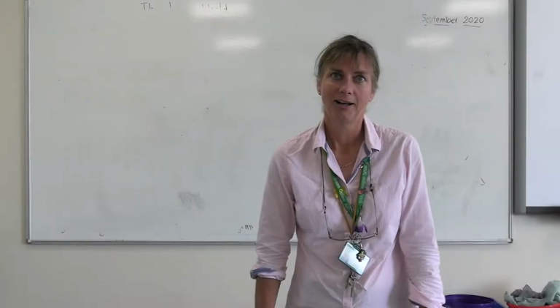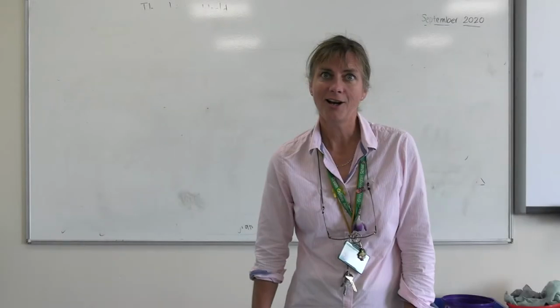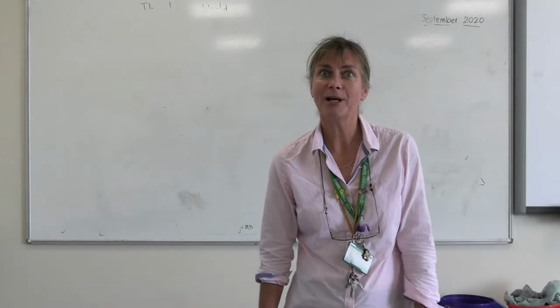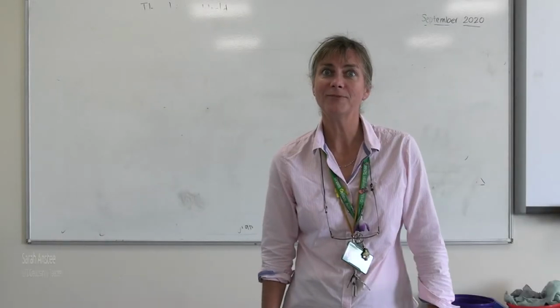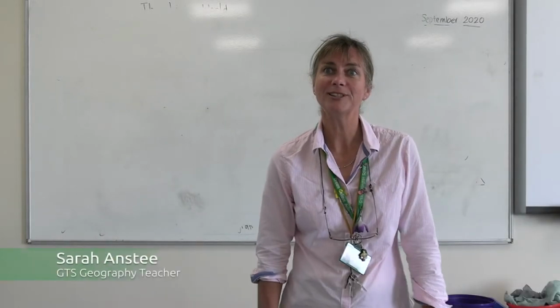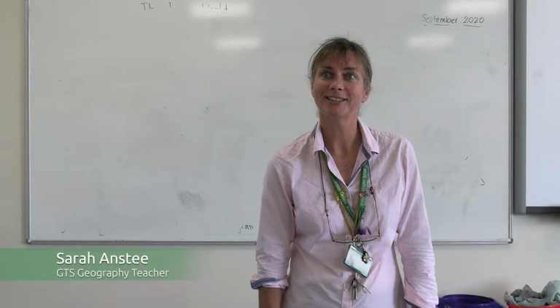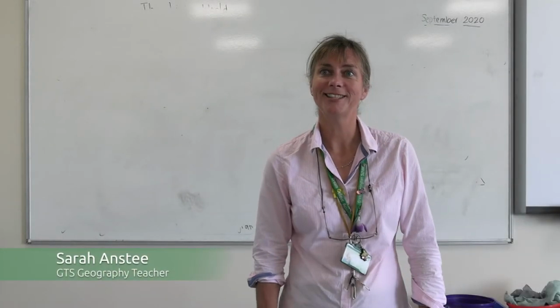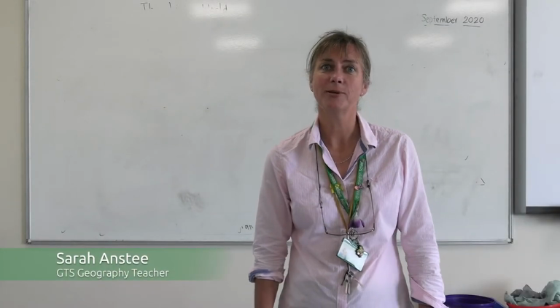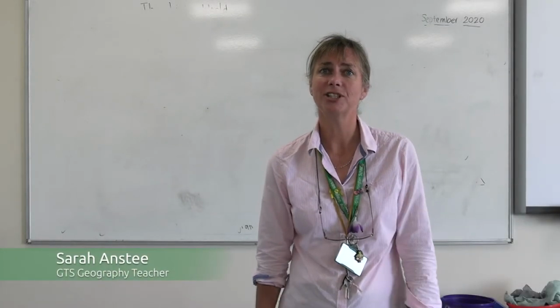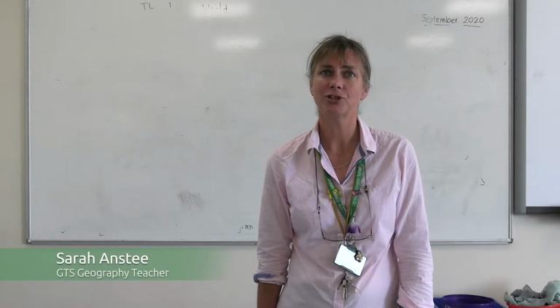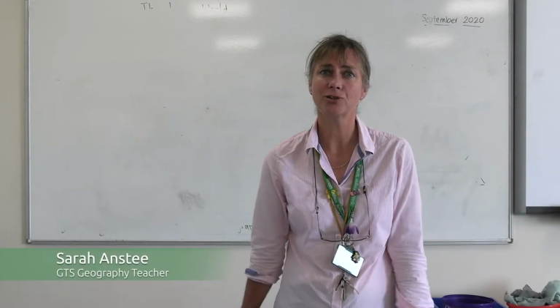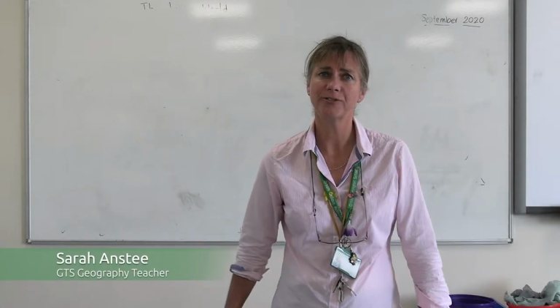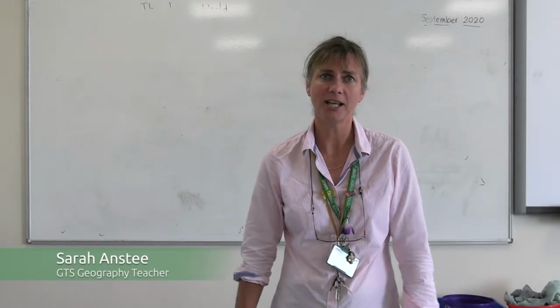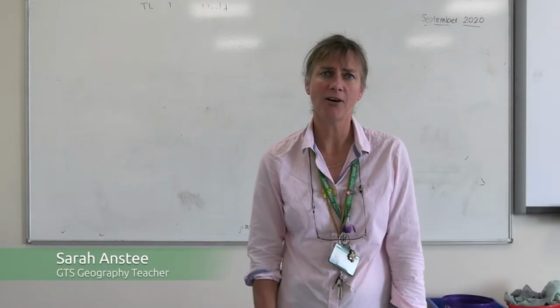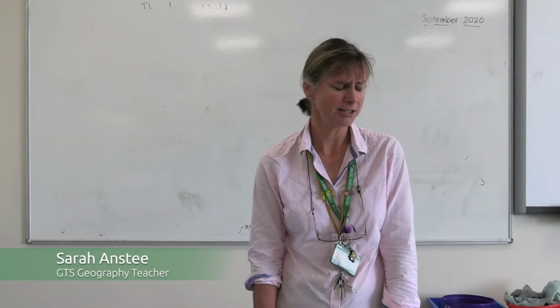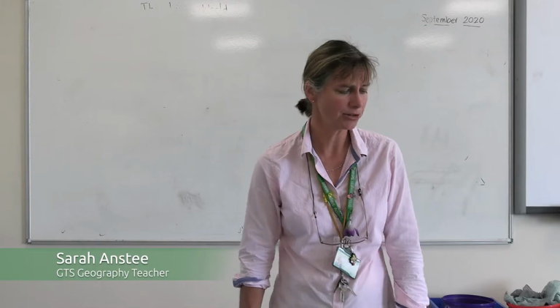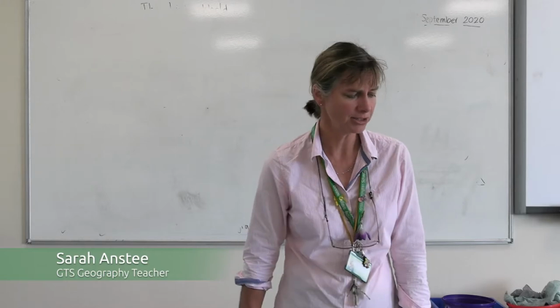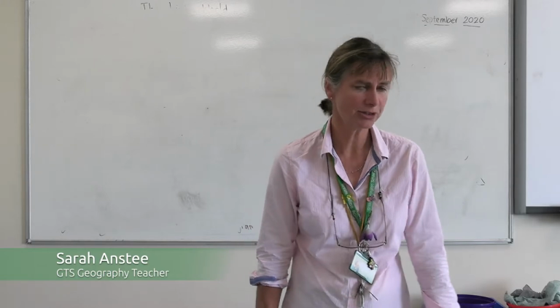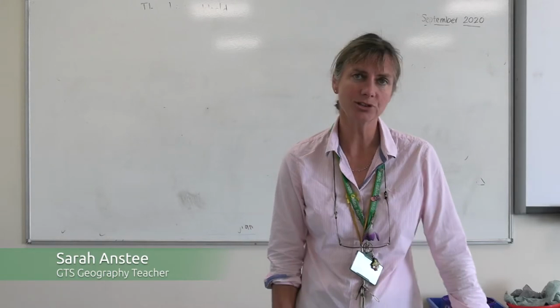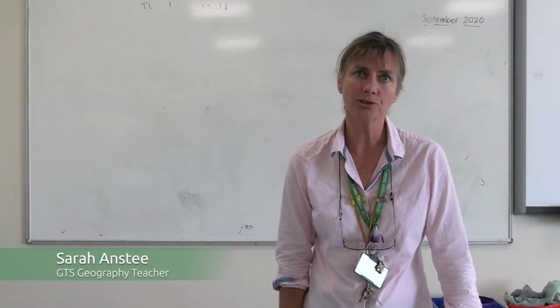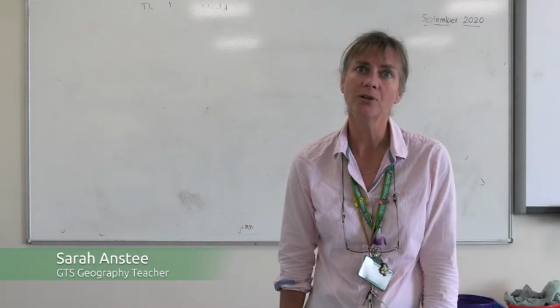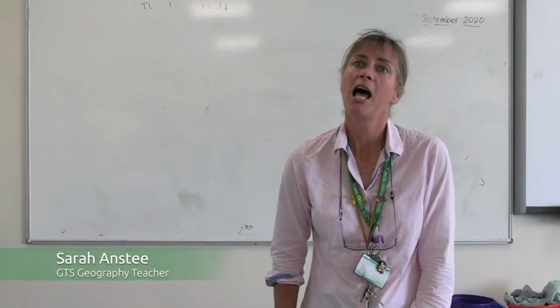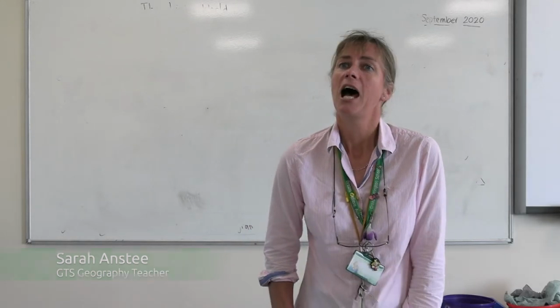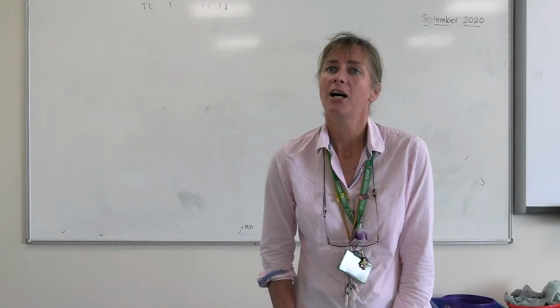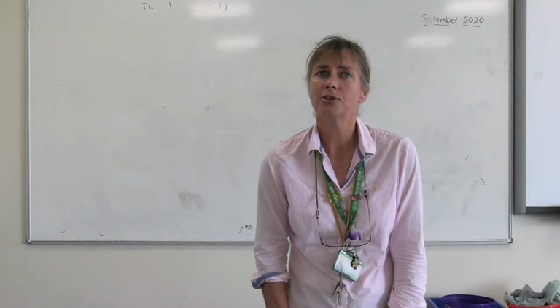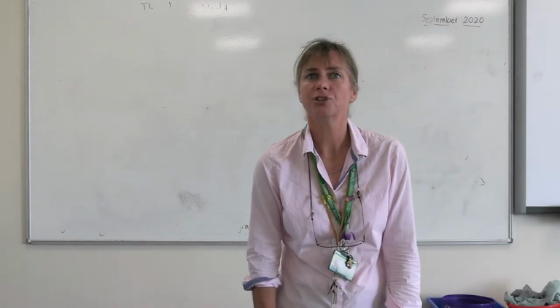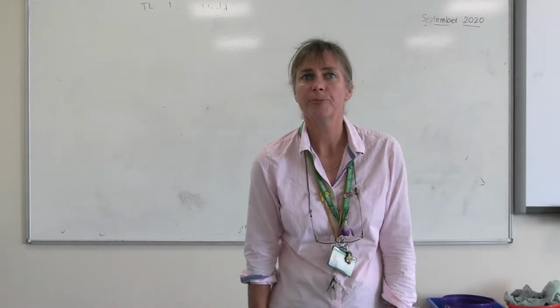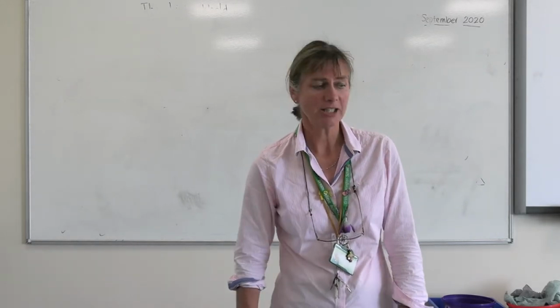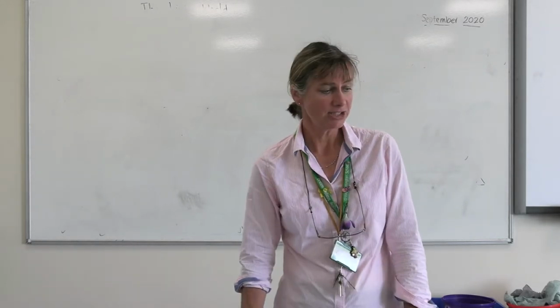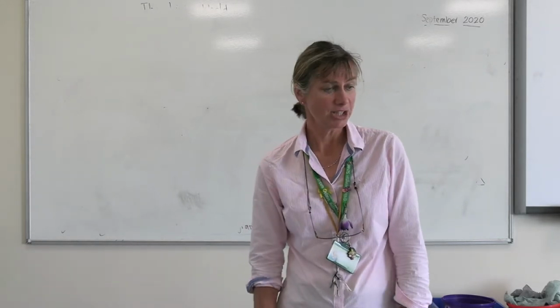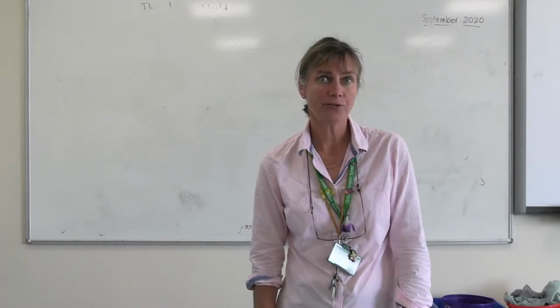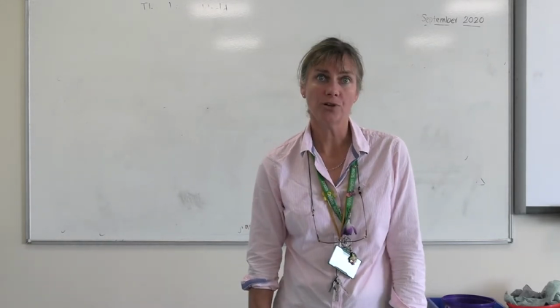Hello, my name is Miss Anstead and I'm a teacher of Geography at Great Torrington School. I'm going to talk to you about Key Stage 4.